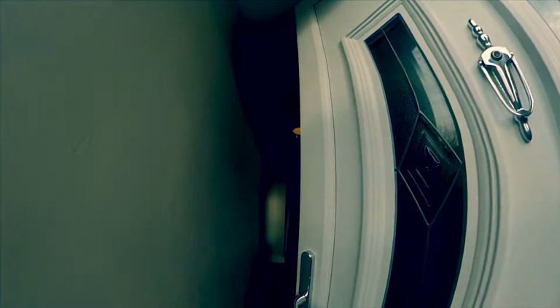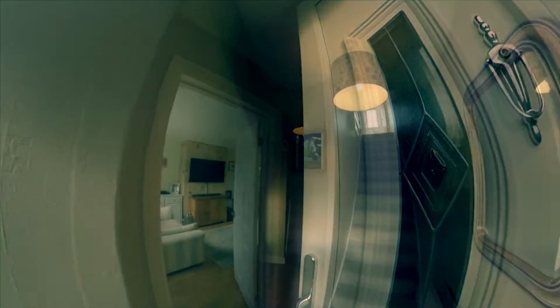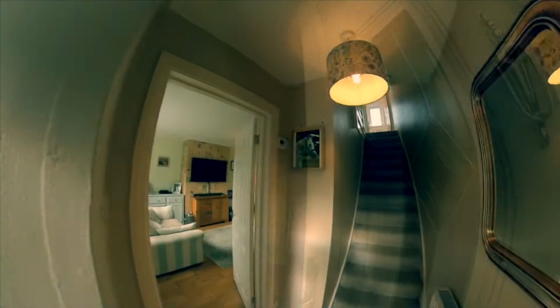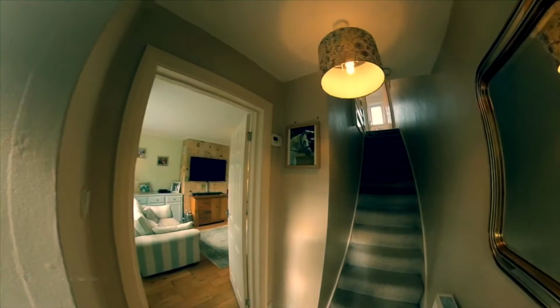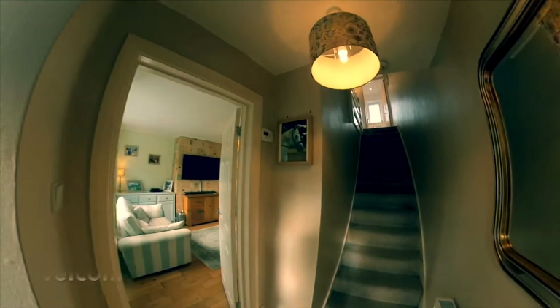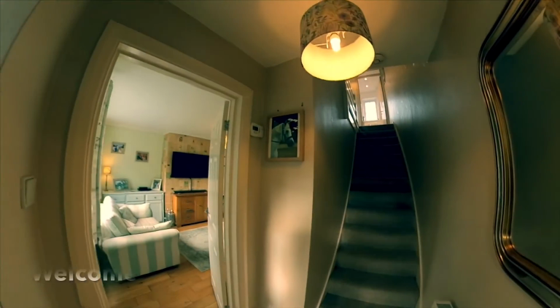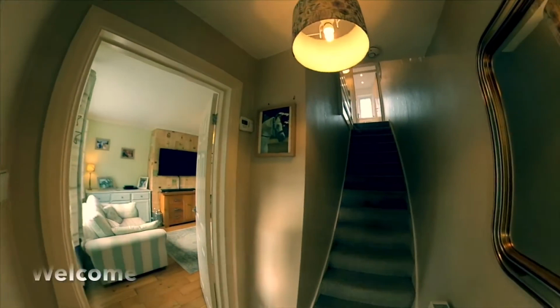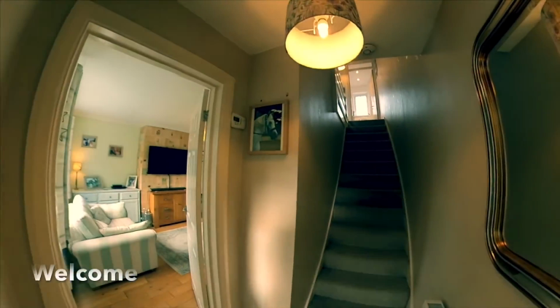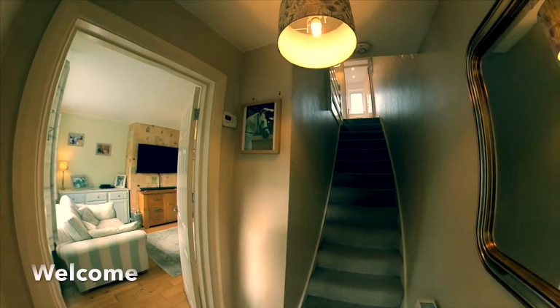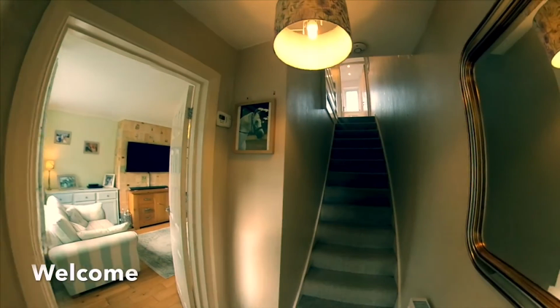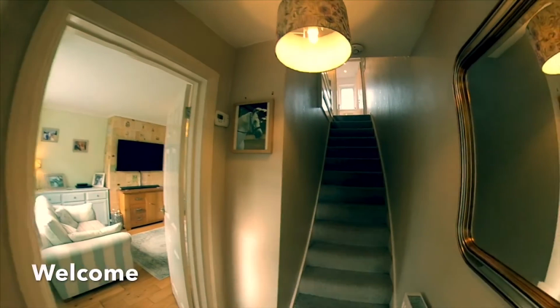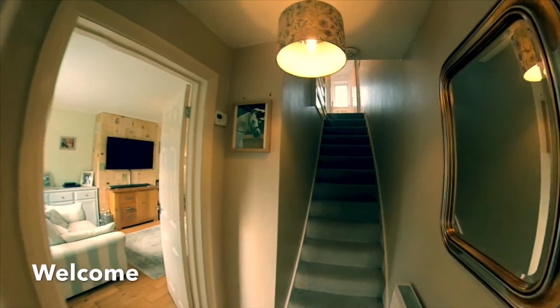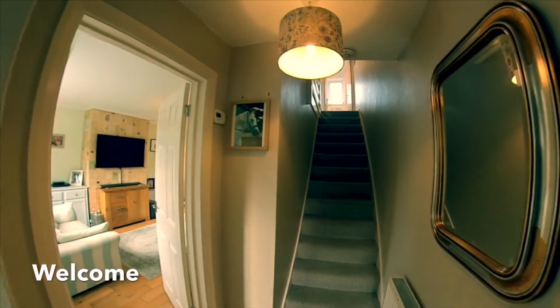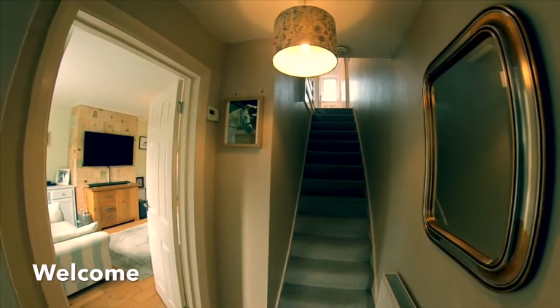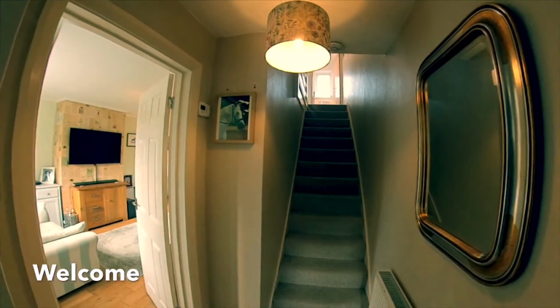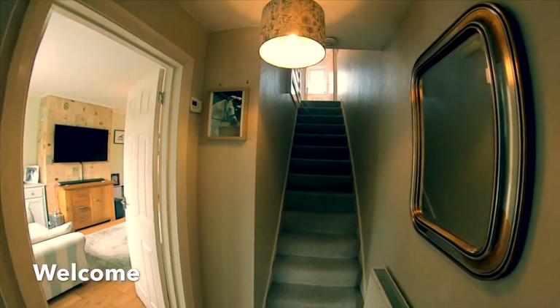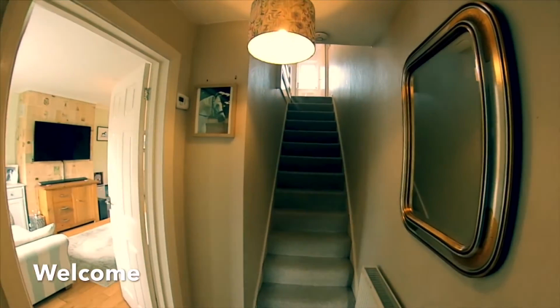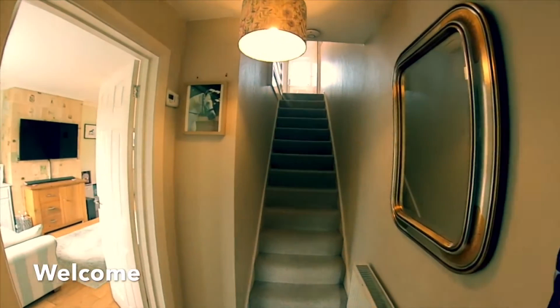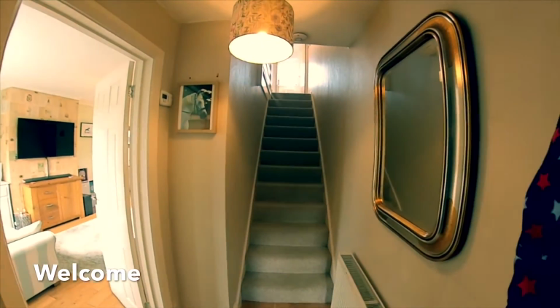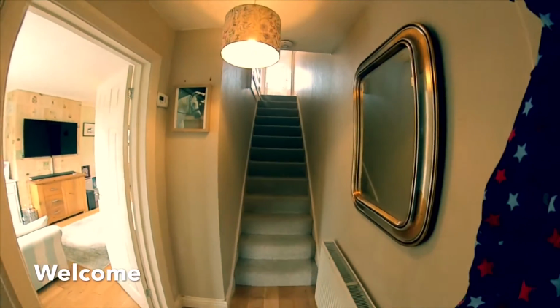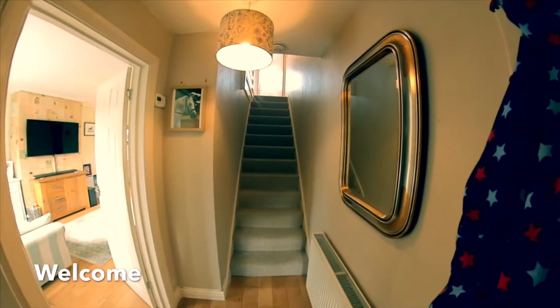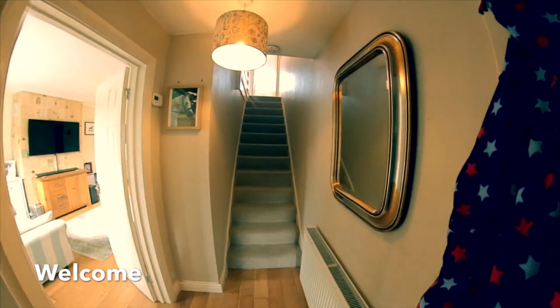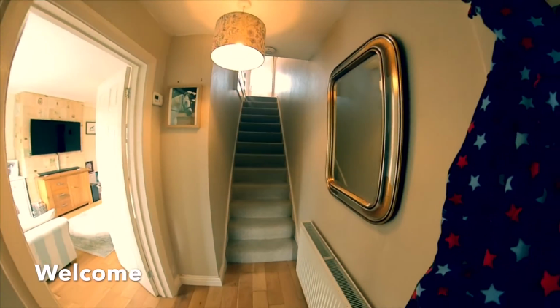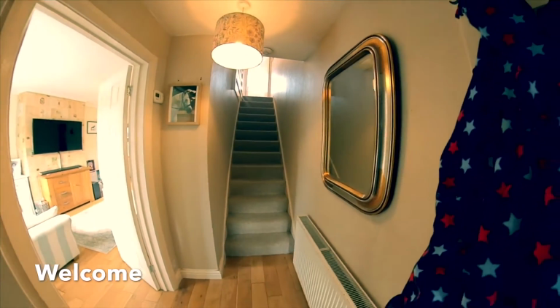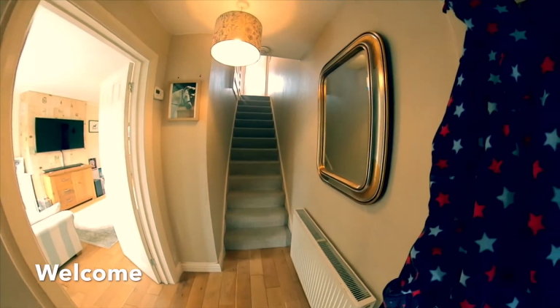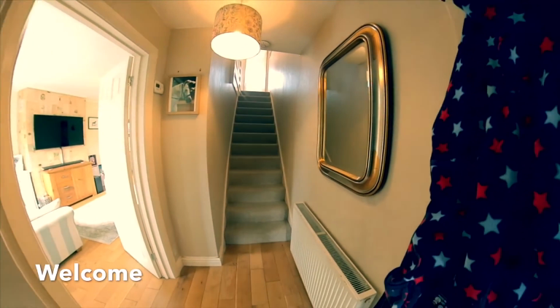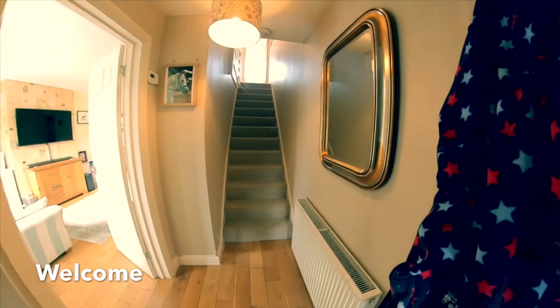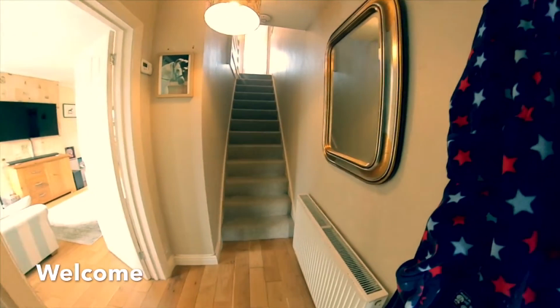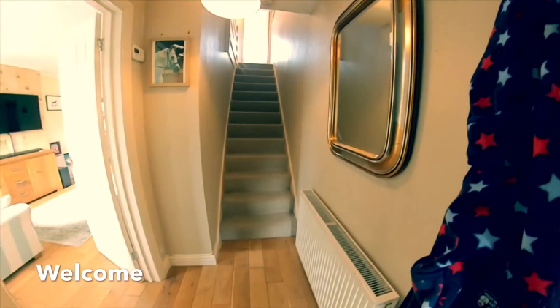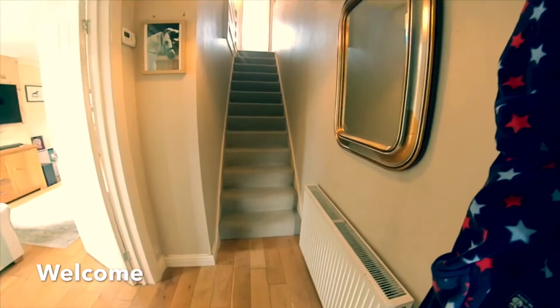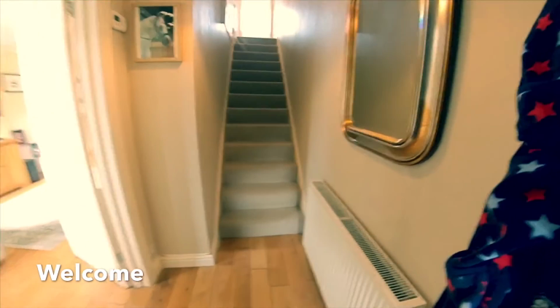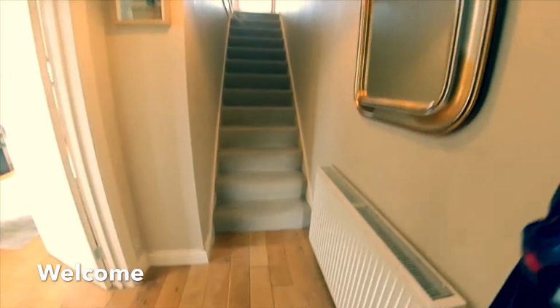We enter to a lovely spacious hallway. You can see the hard oak wooden flooring below.